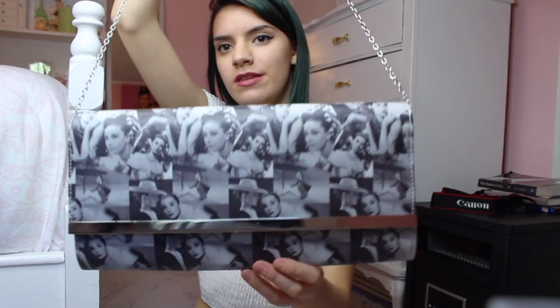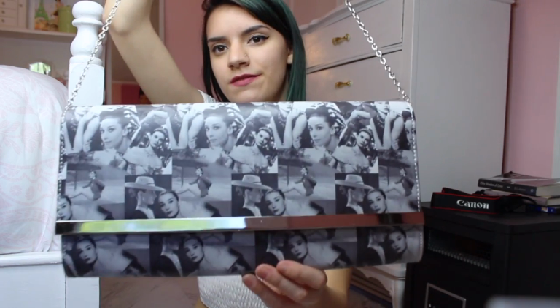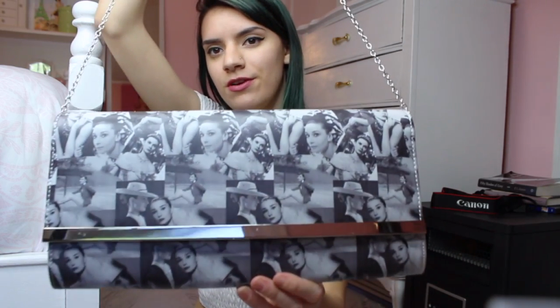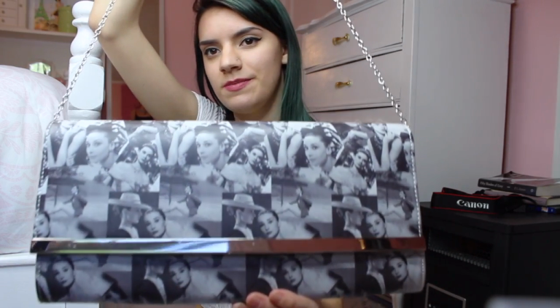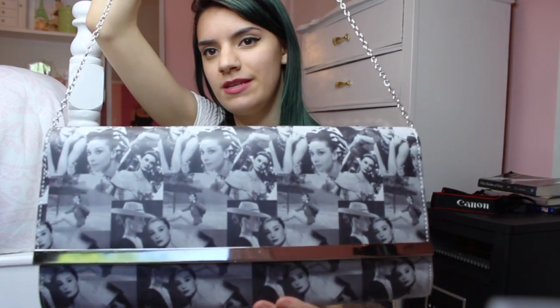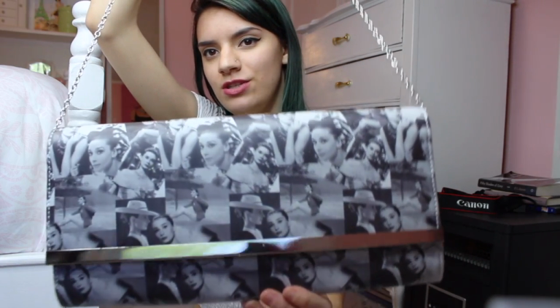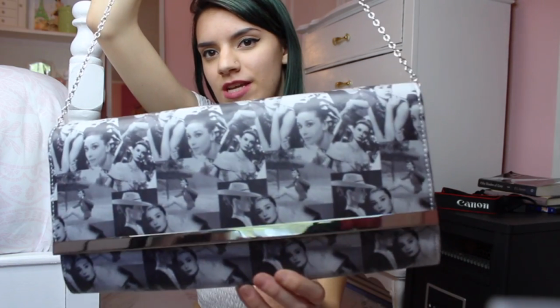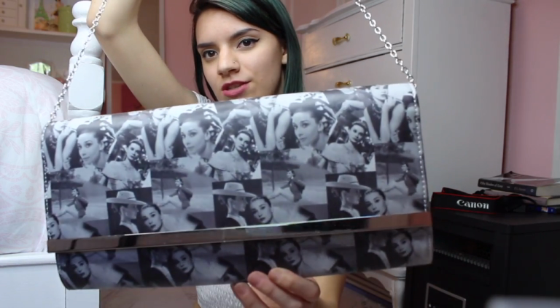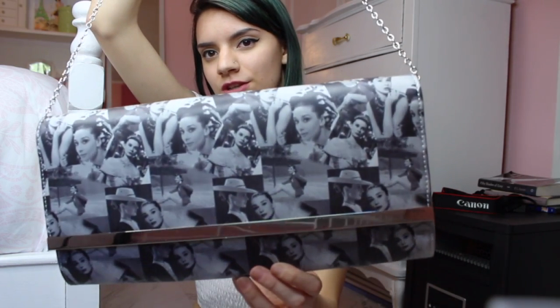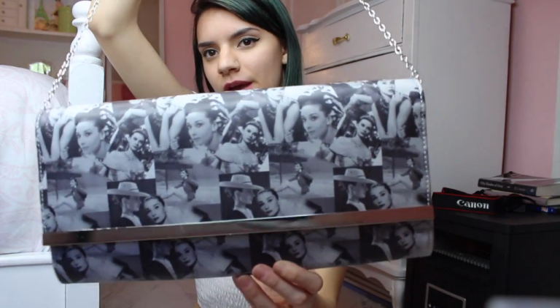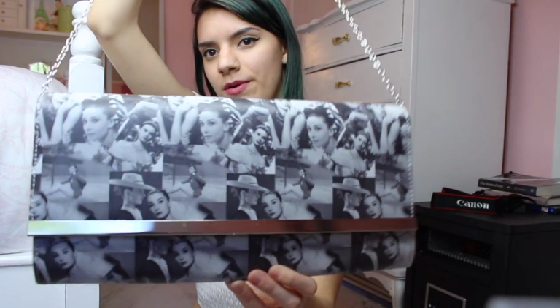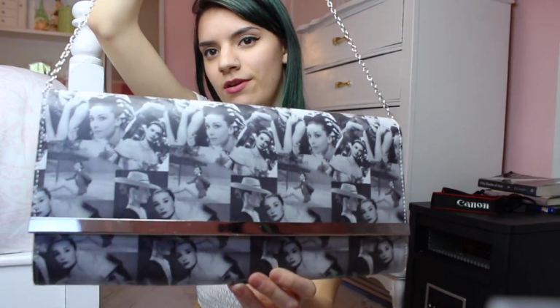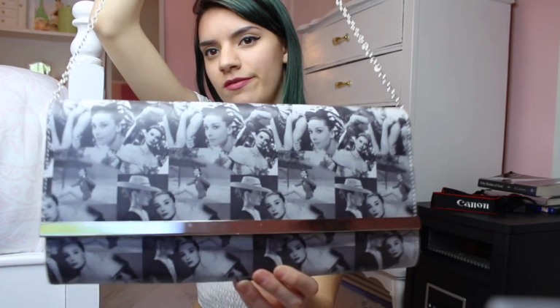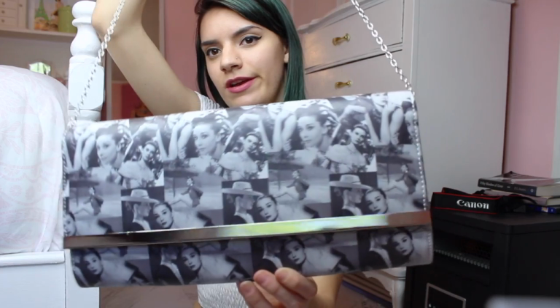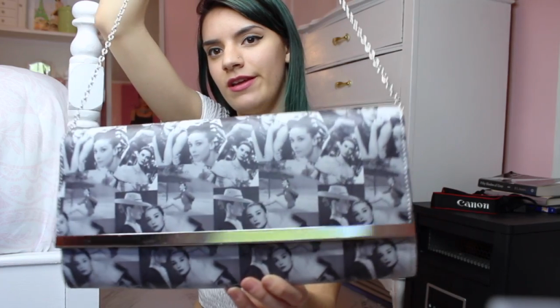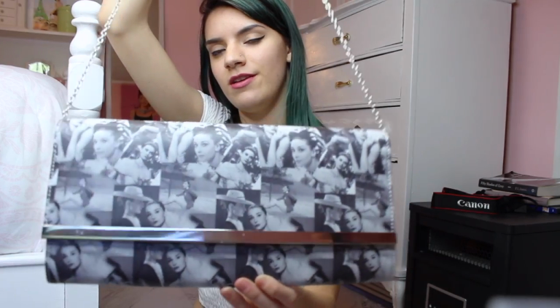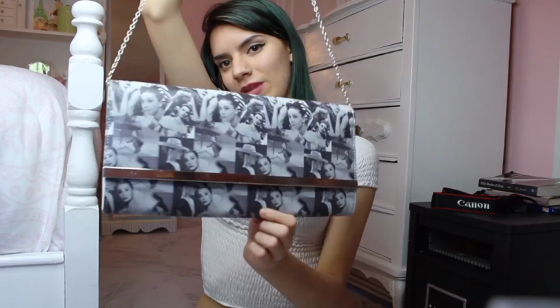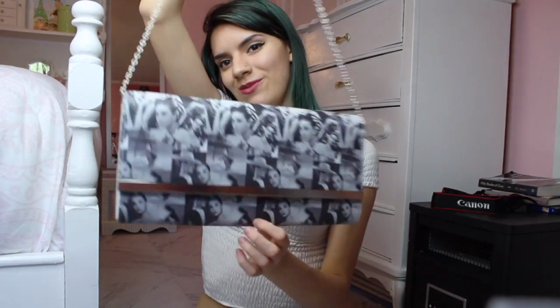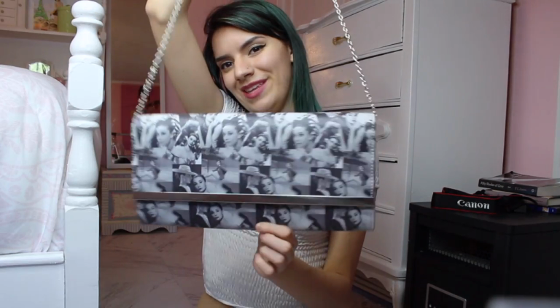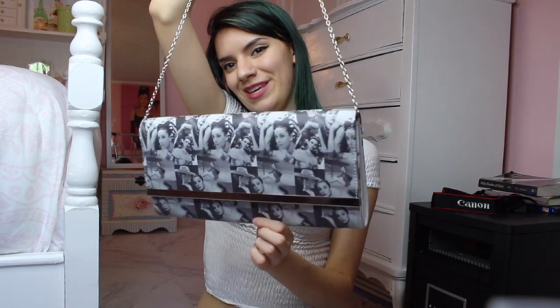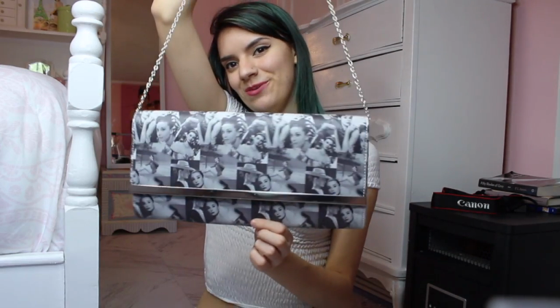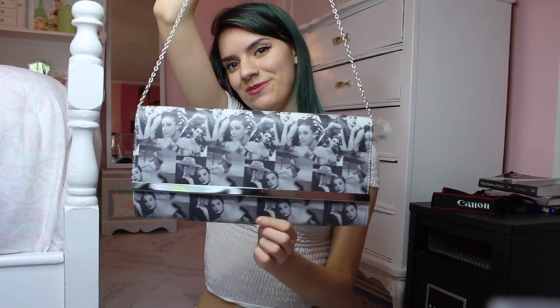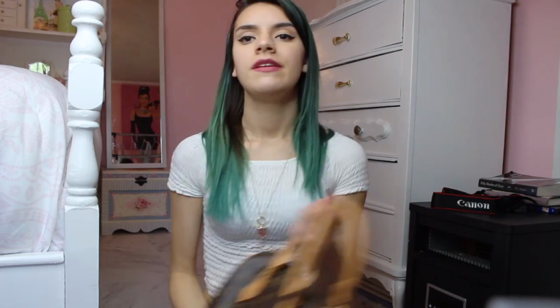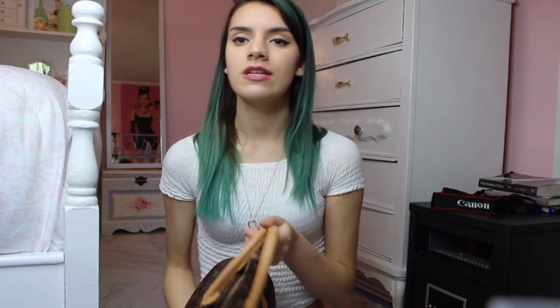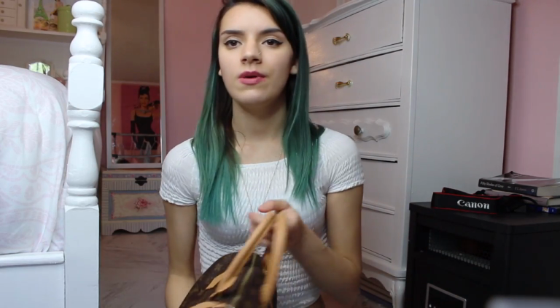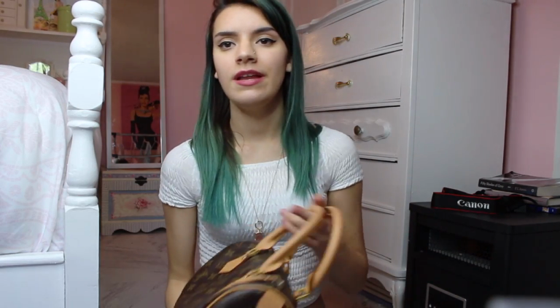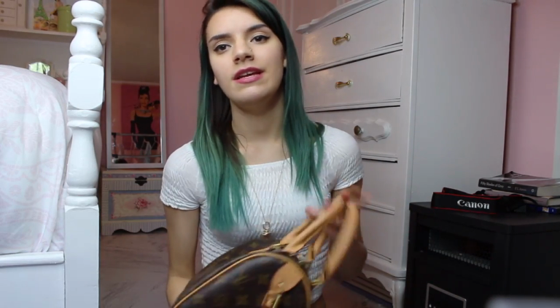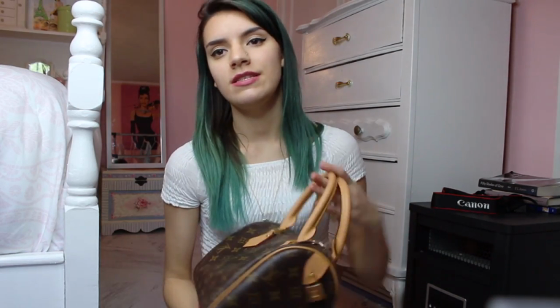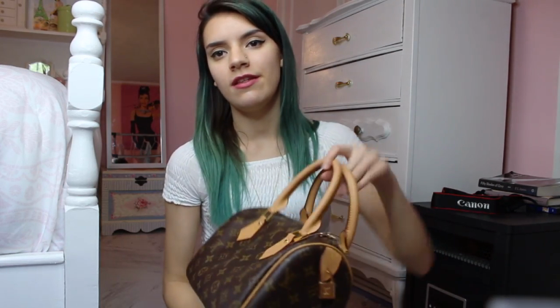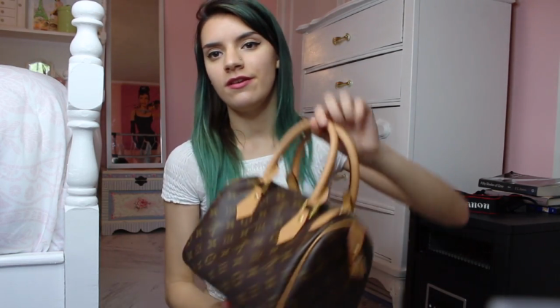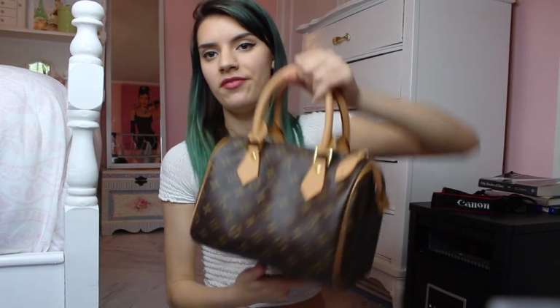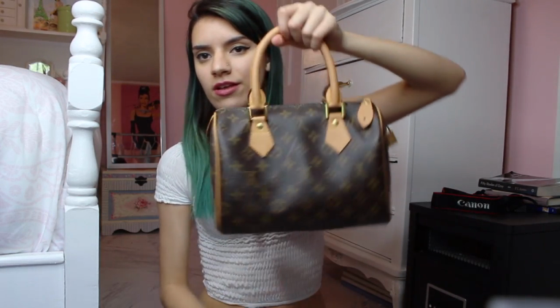The next one is from my aunt and it's so adorable. I got this for Christmas — it just has Audrey Hepburn all over it. Really cute.